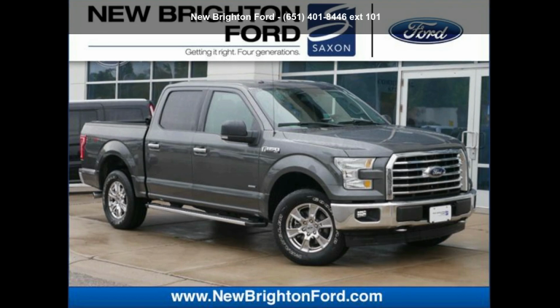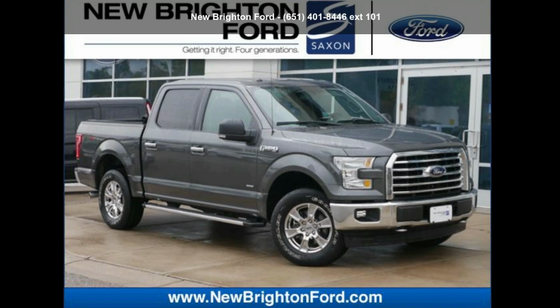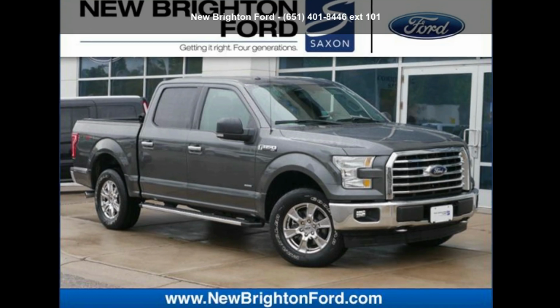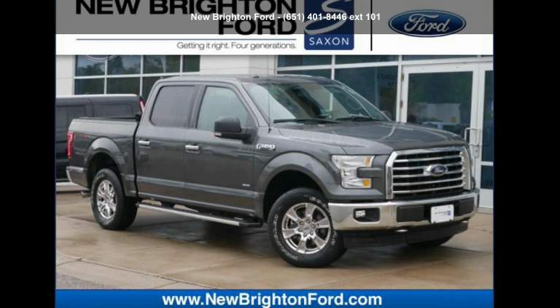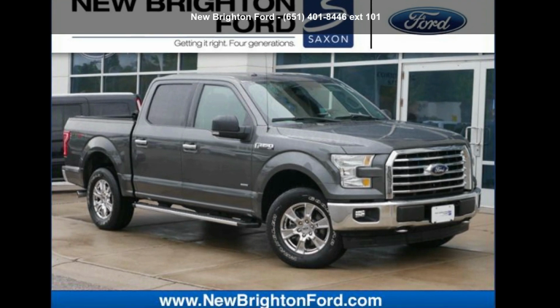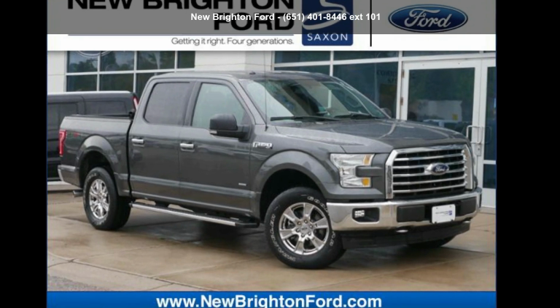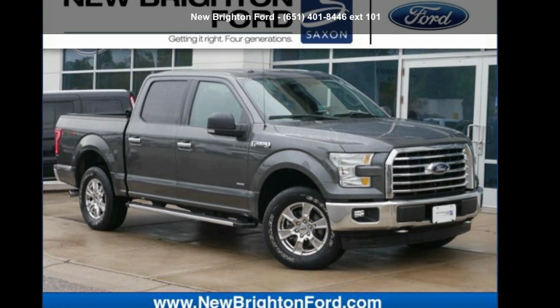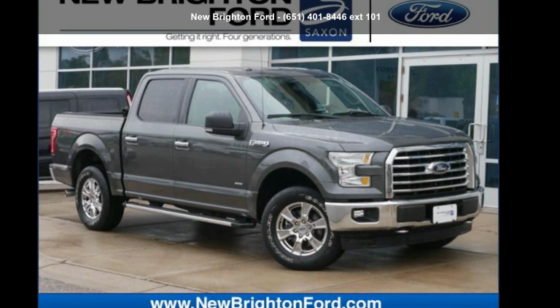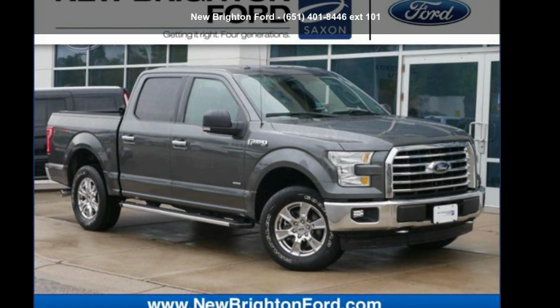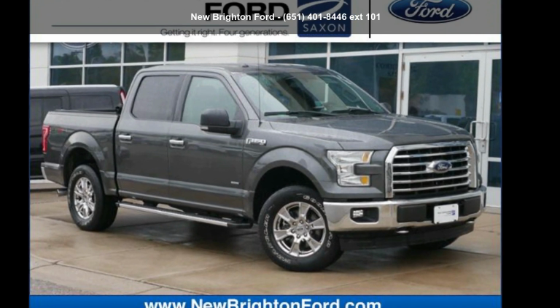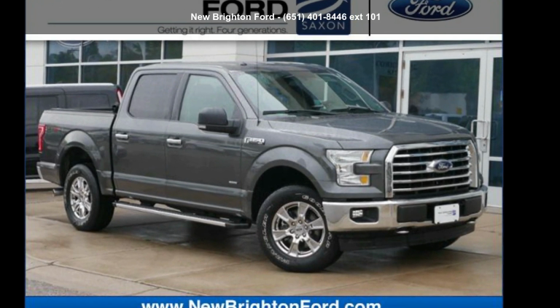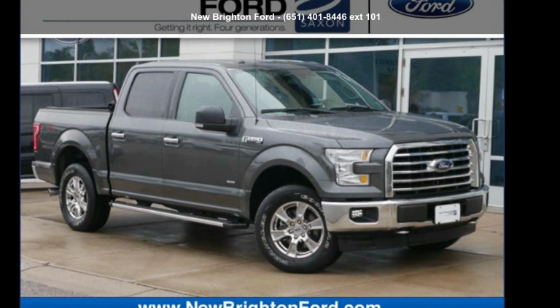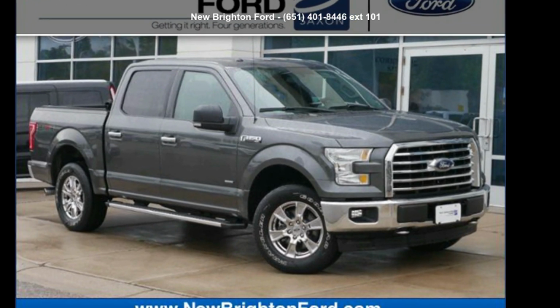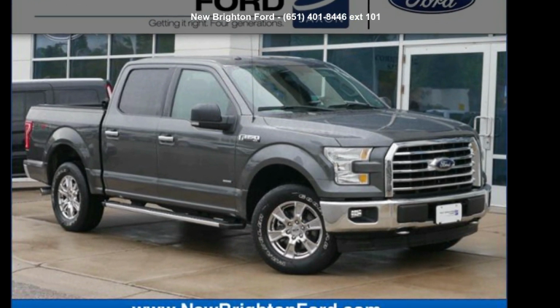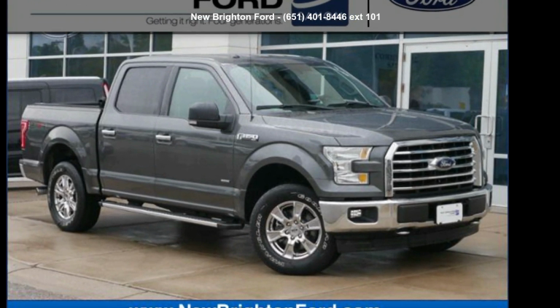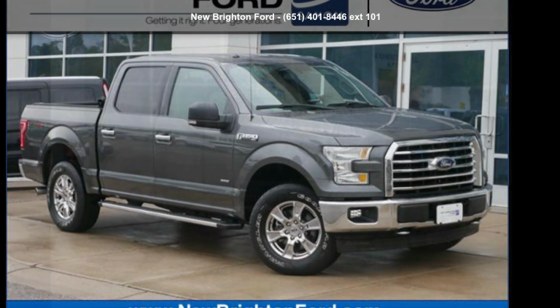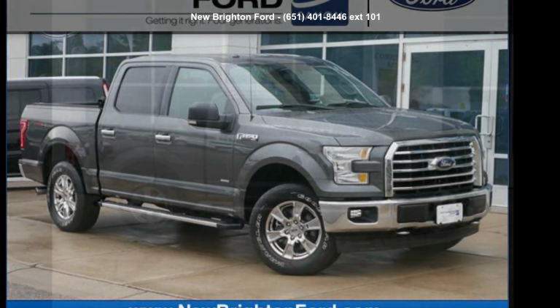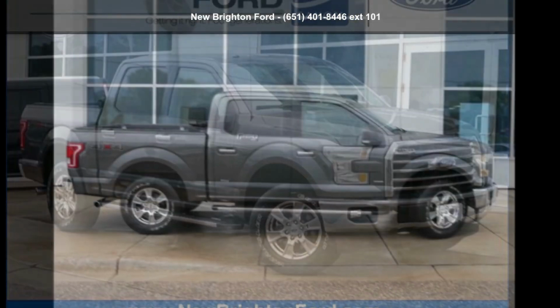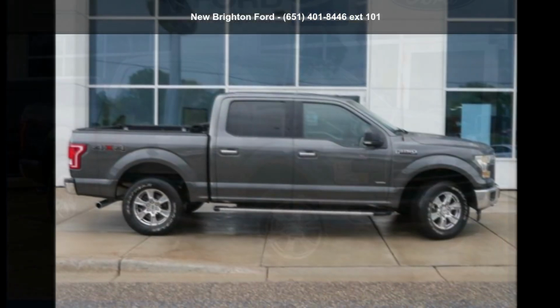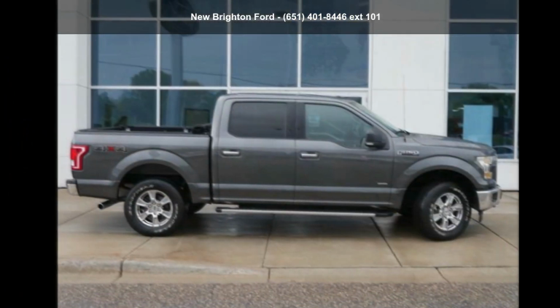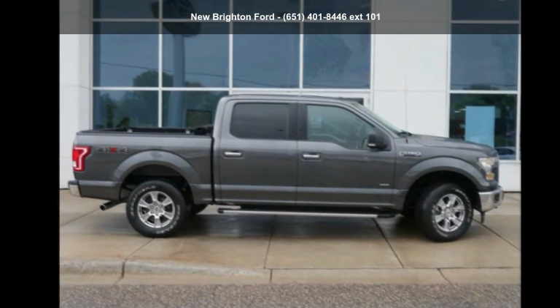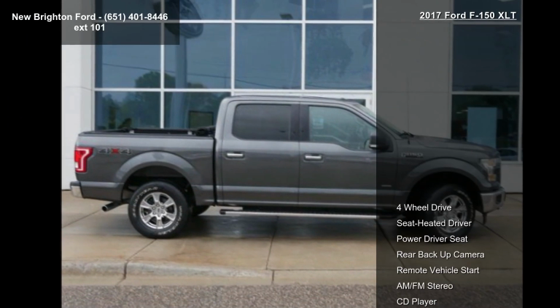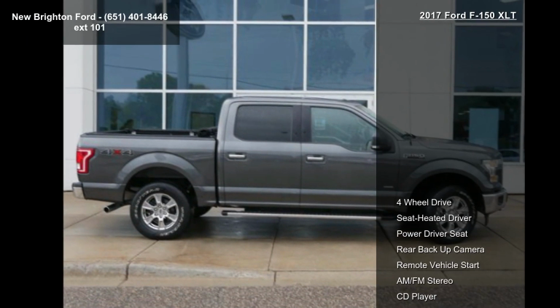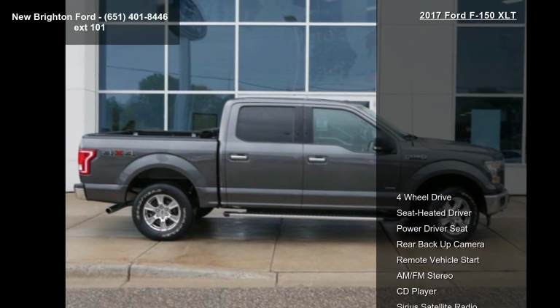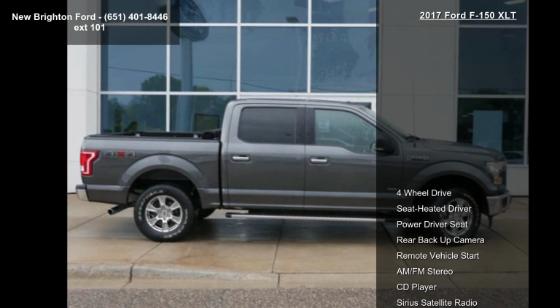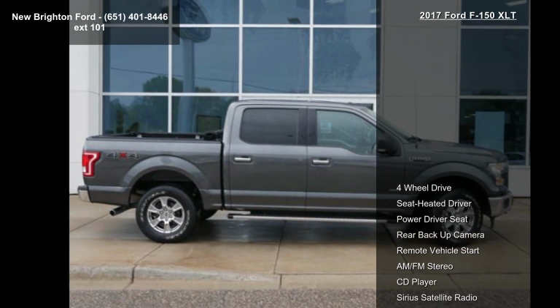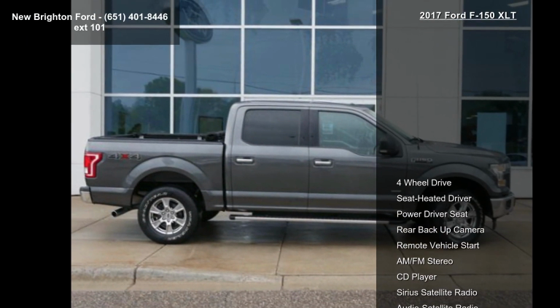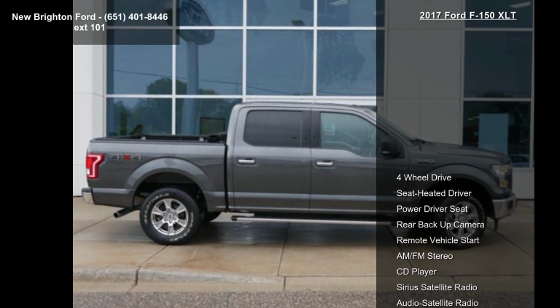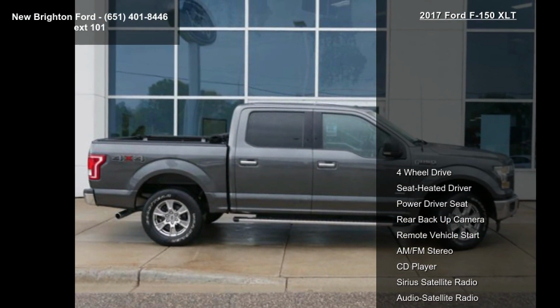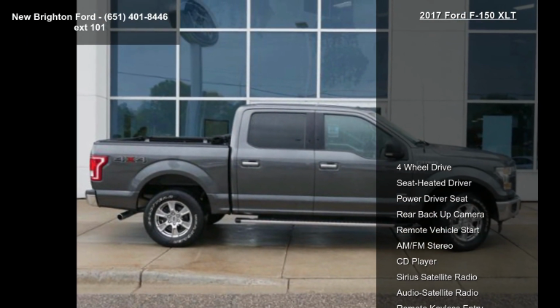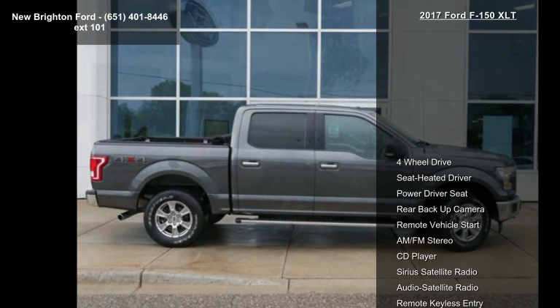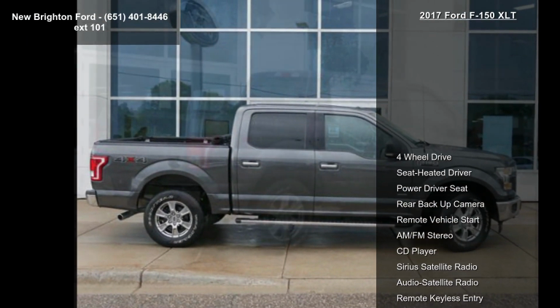Presenting the Ford 2017 F-150 XLT. If you are looking for a first-rate auto, this one could be yours today.